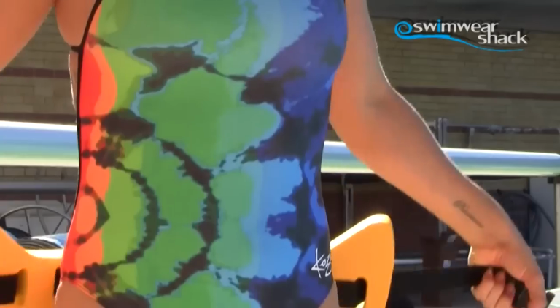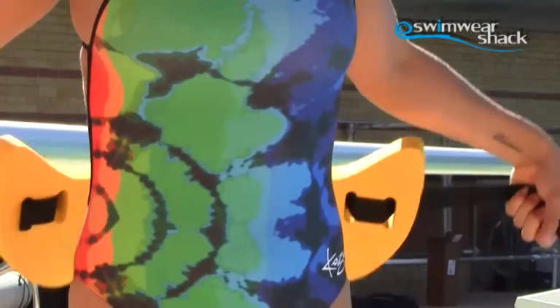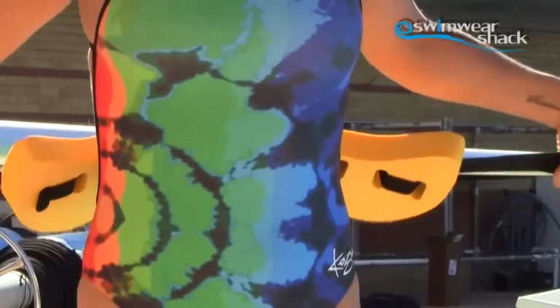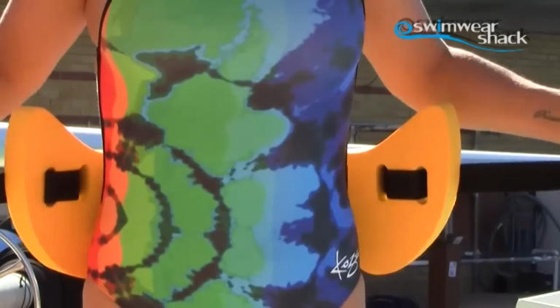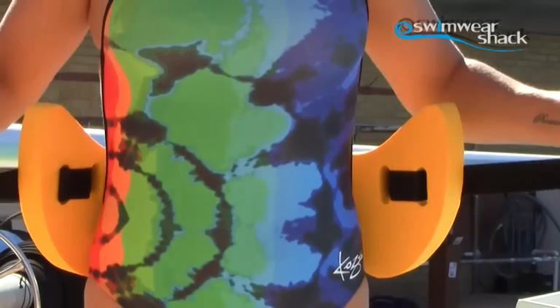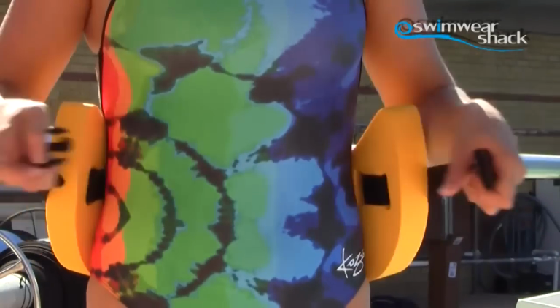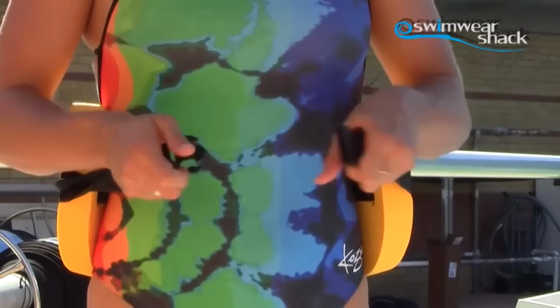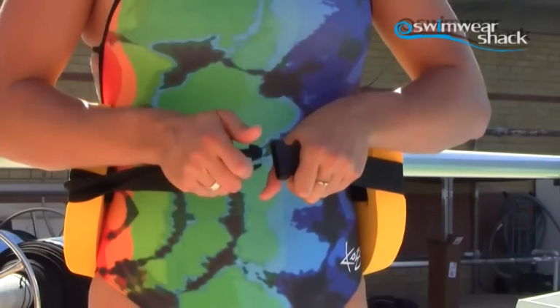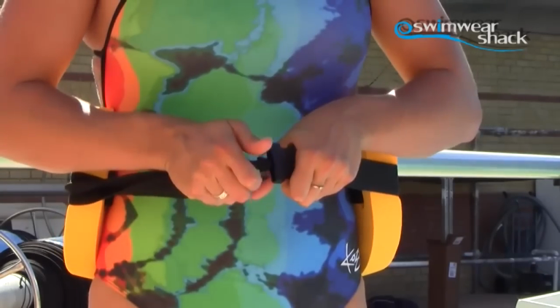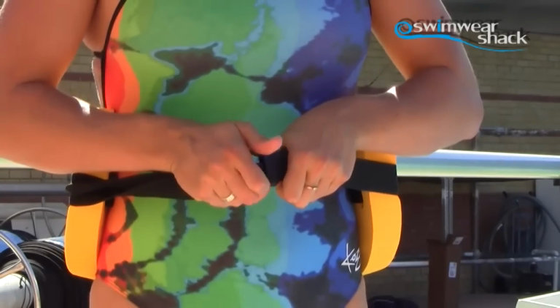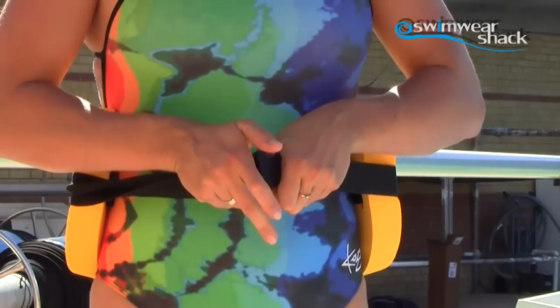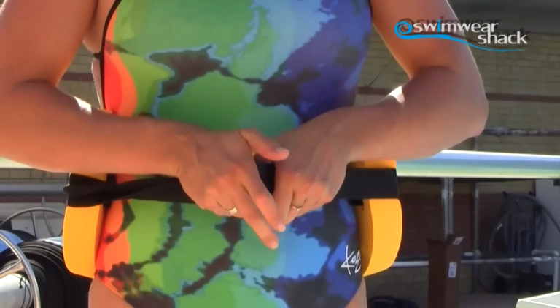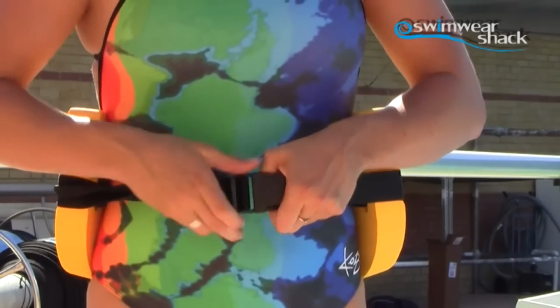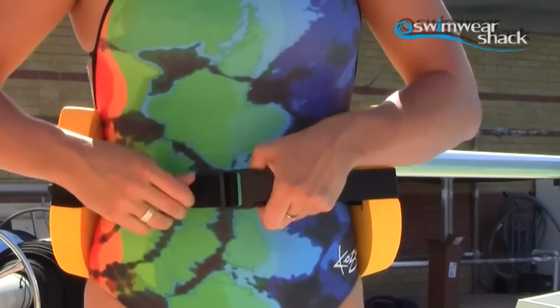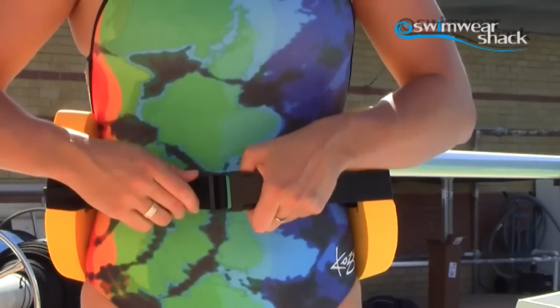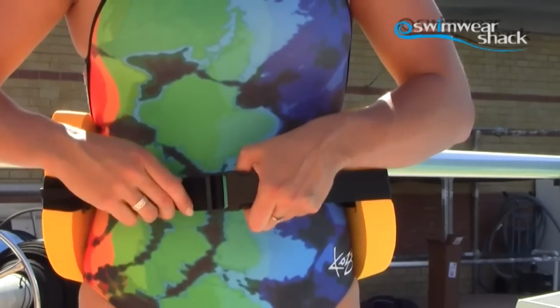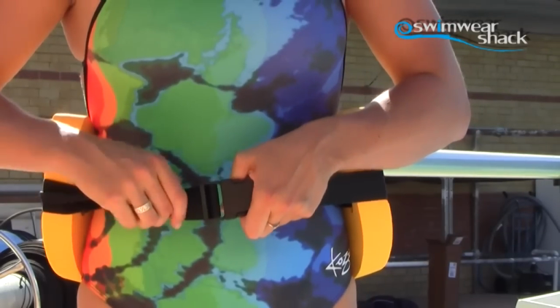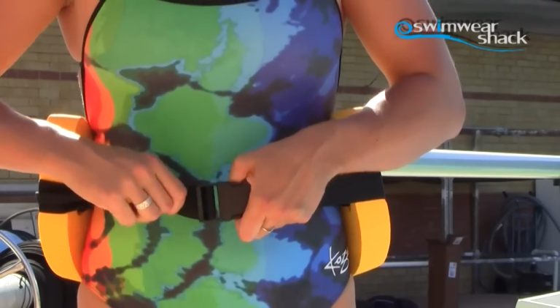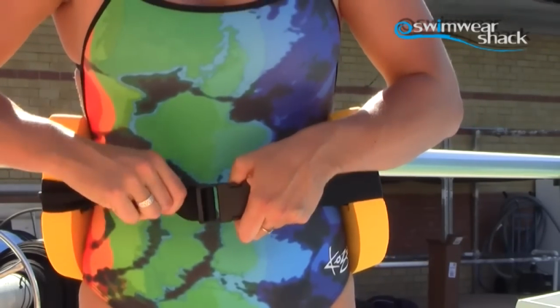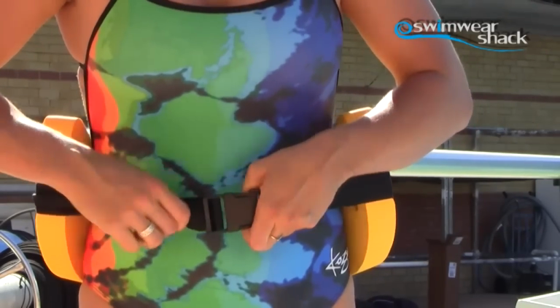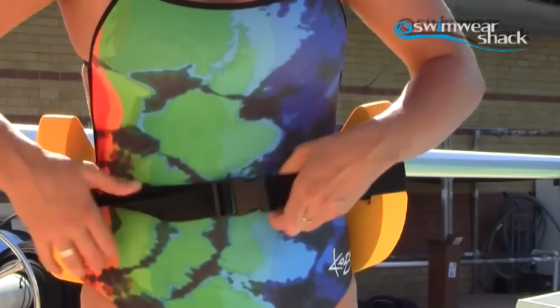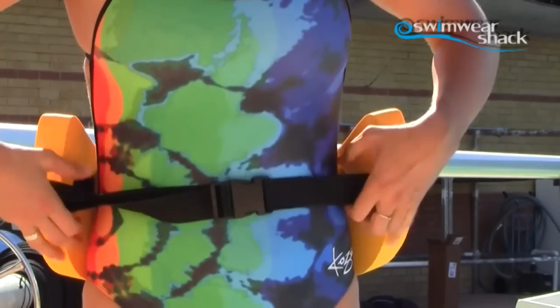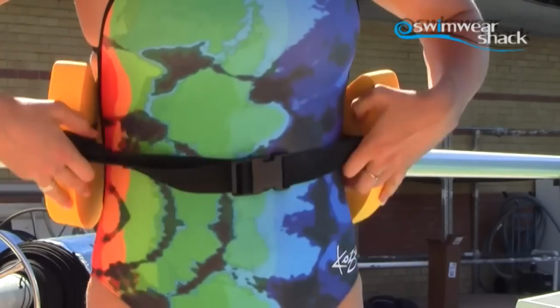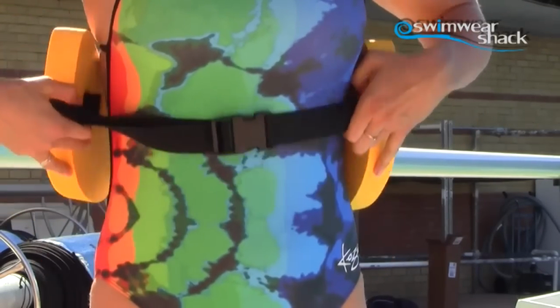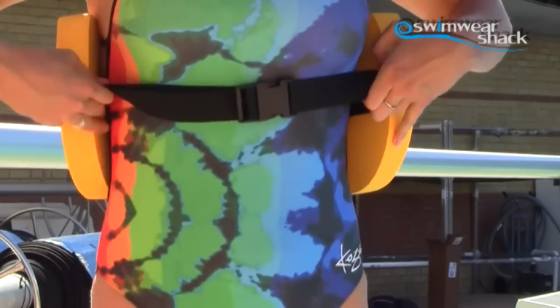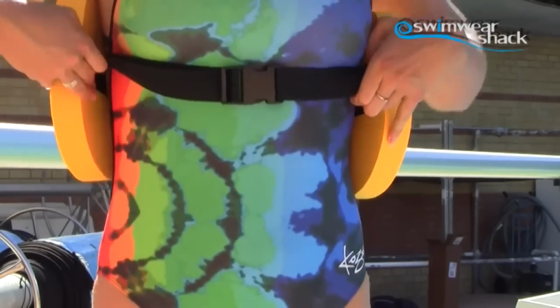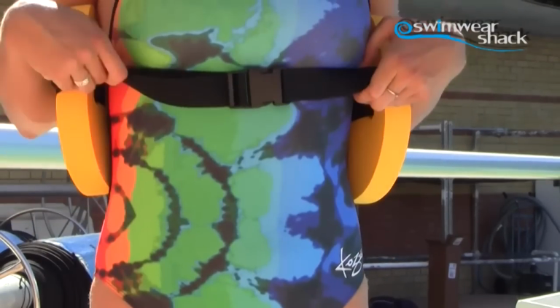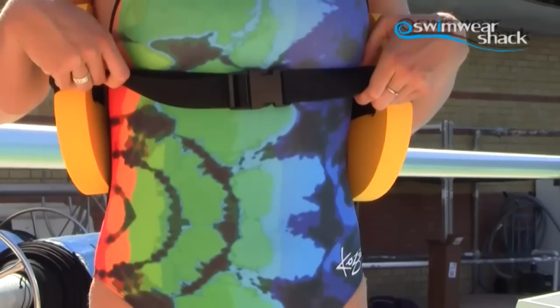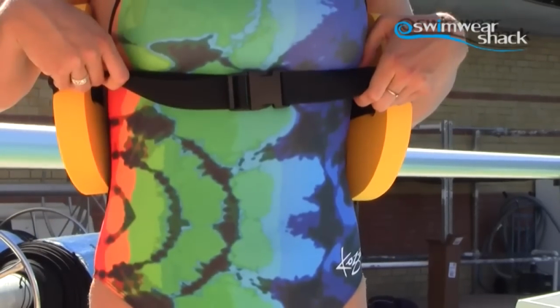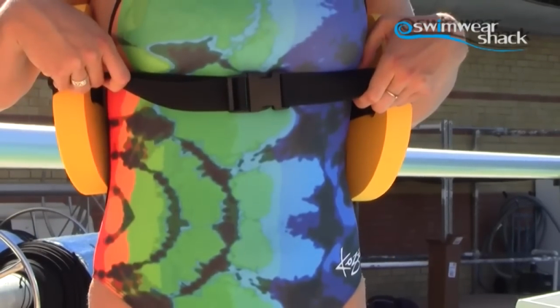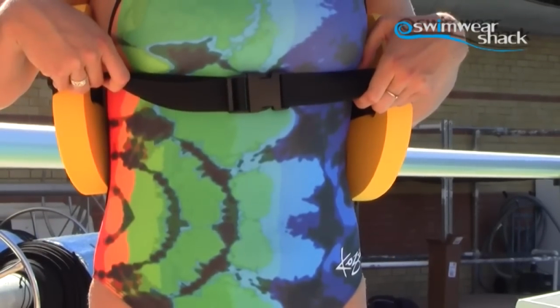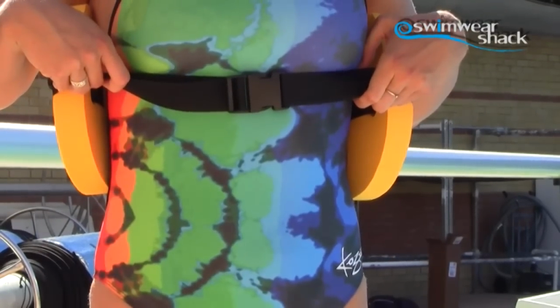All you need to do to pop it on is put it around the waist and clip the belt nice and tight so it doesn't slip up under your armpits.